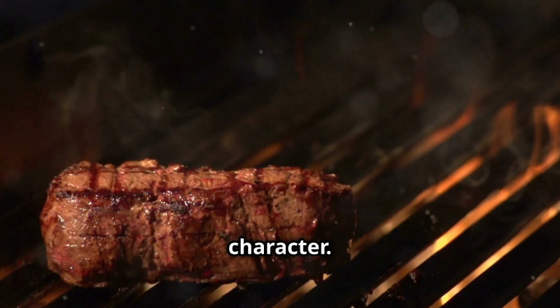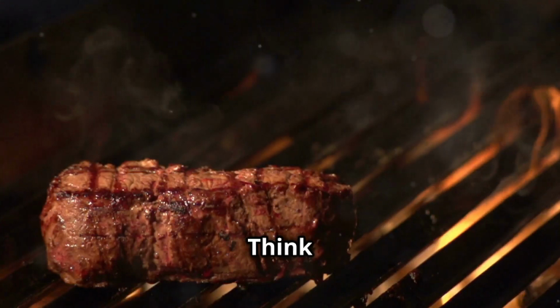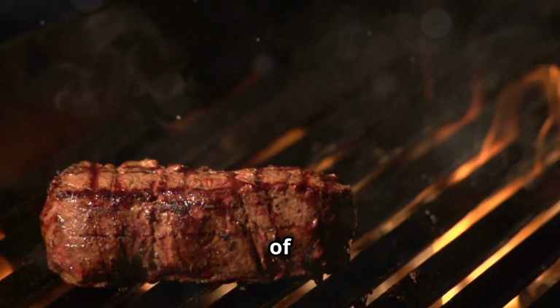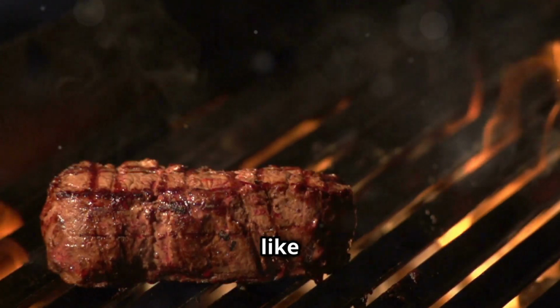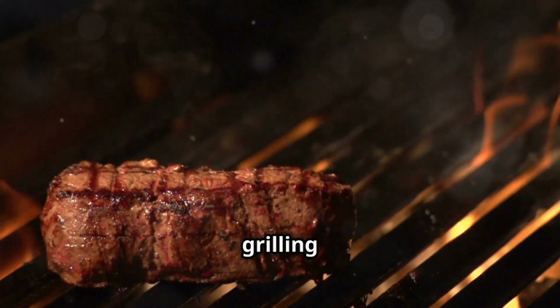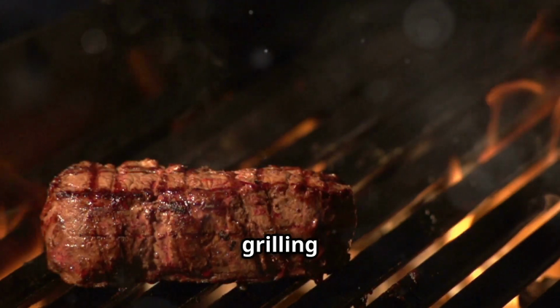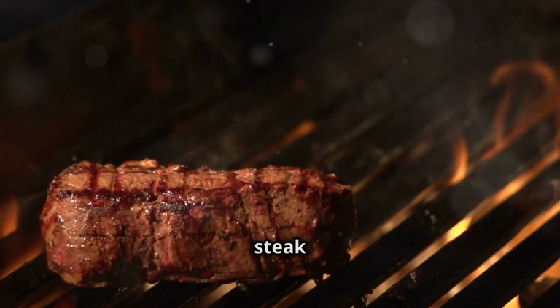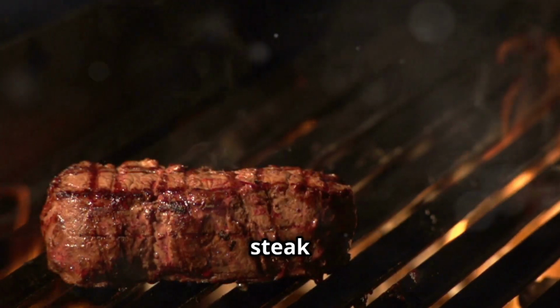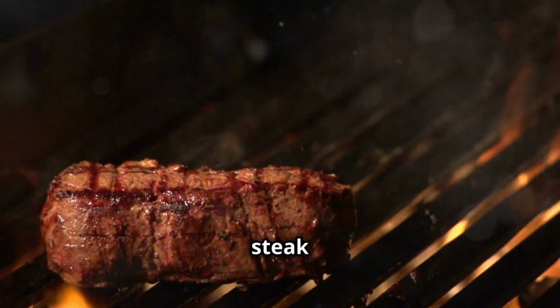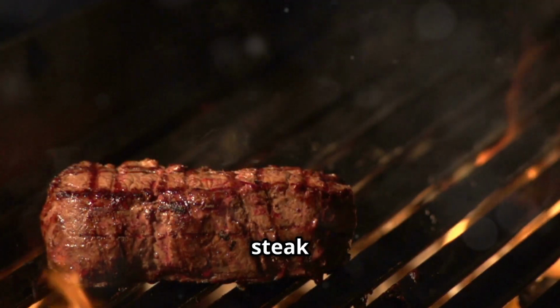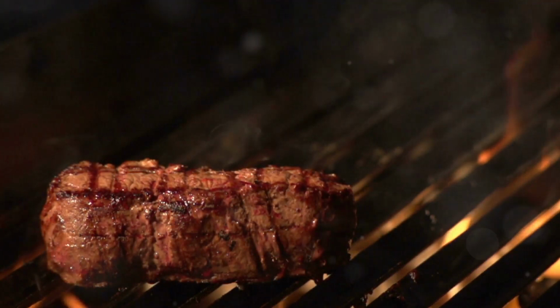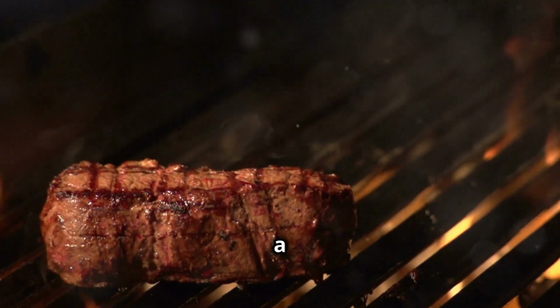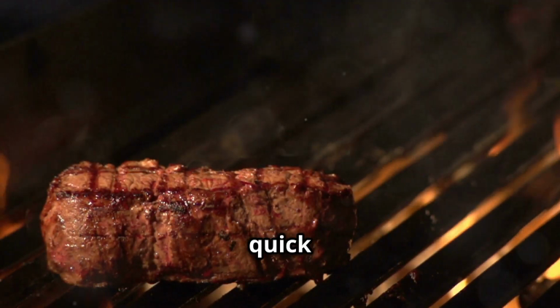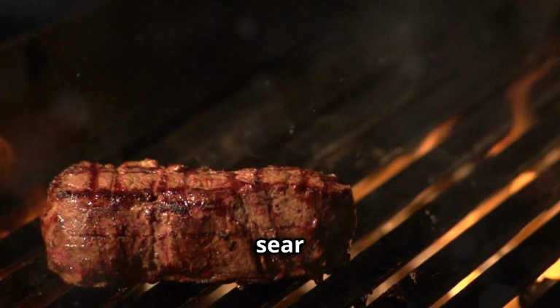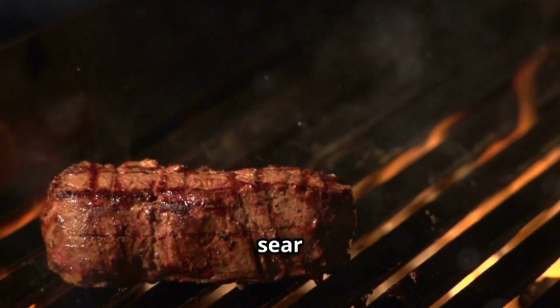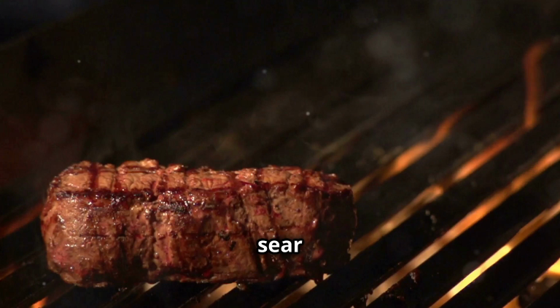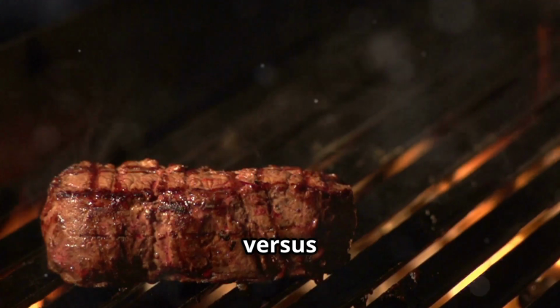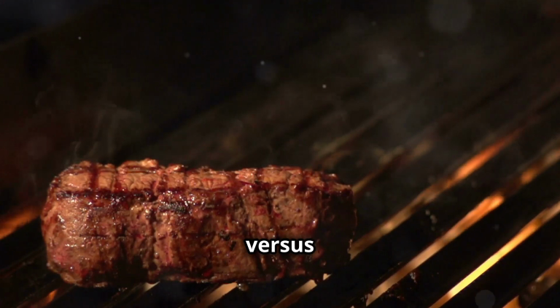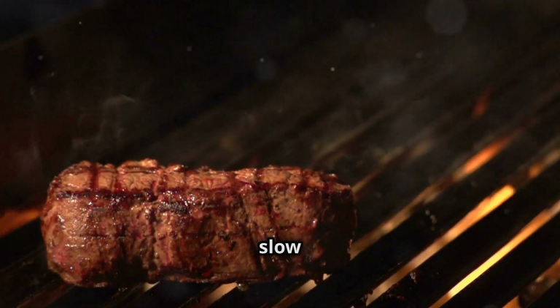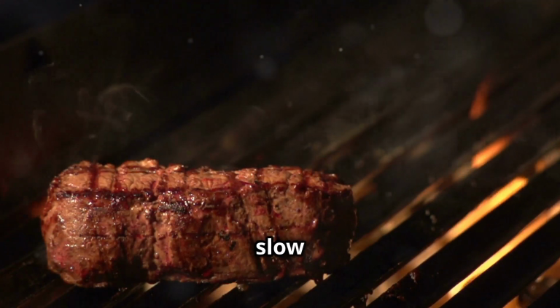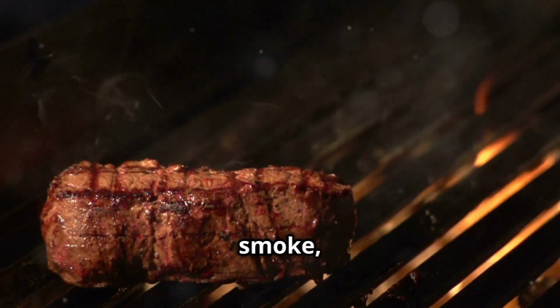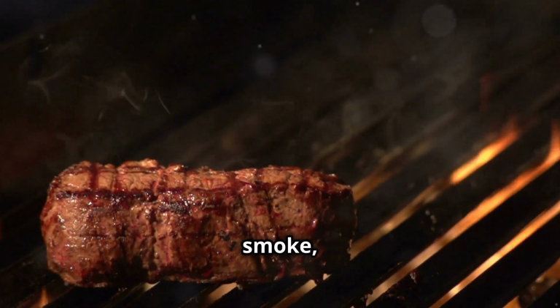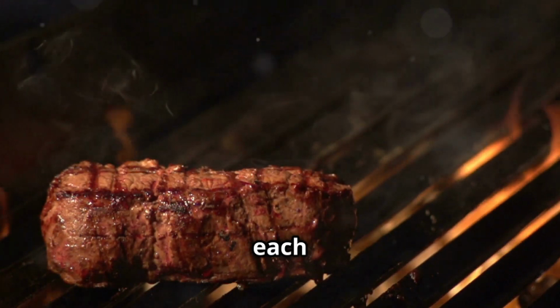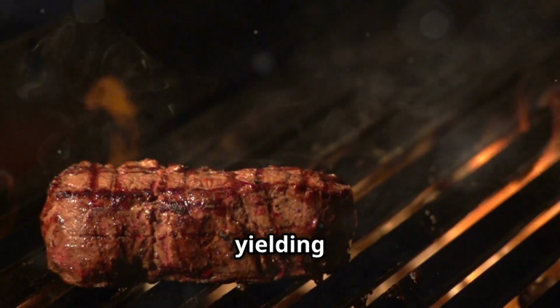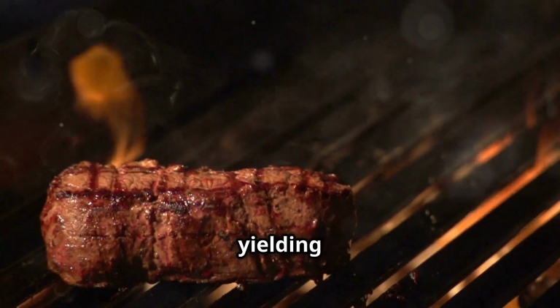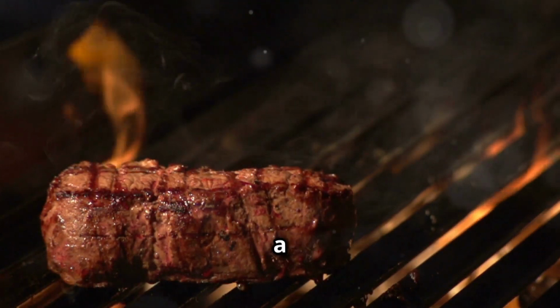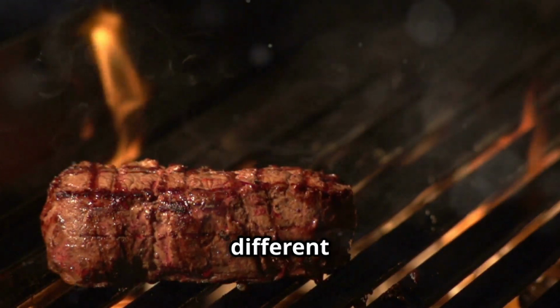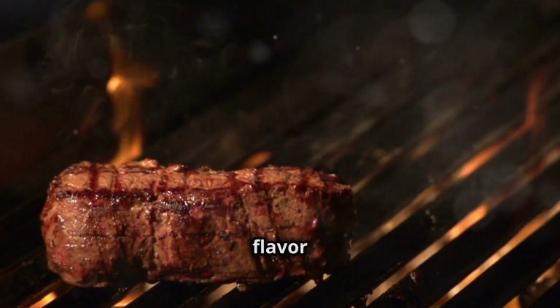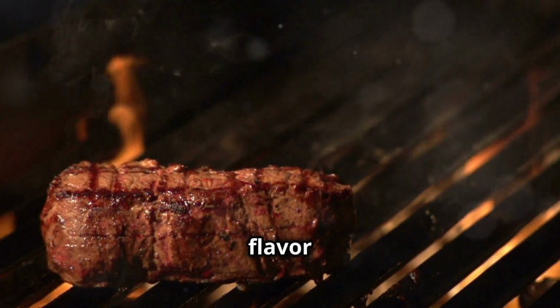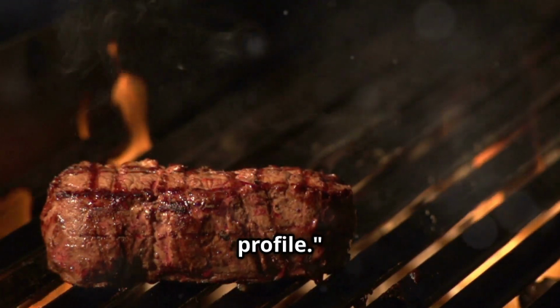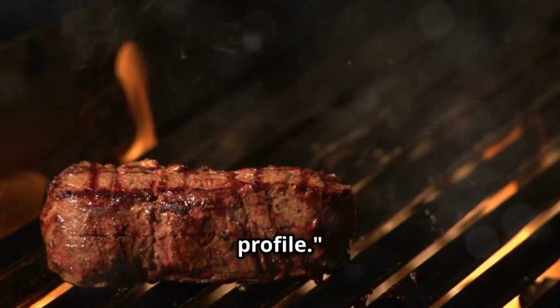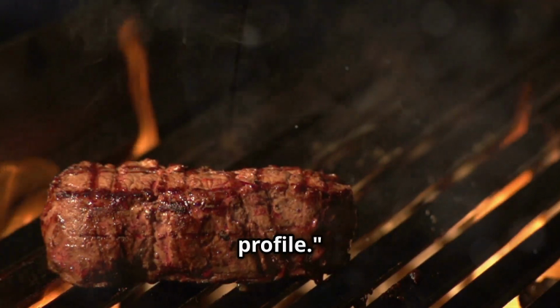Think of it like grilling a steak — a quick sear versus a slow smoke, each yielding a different flavor profile.